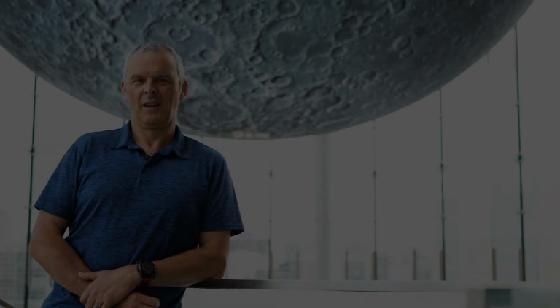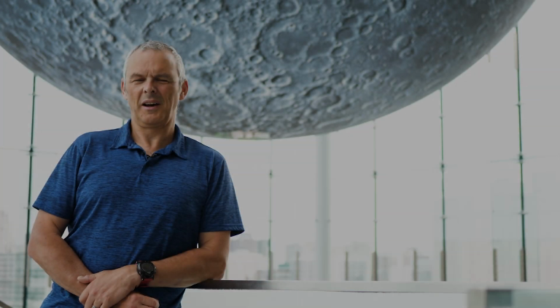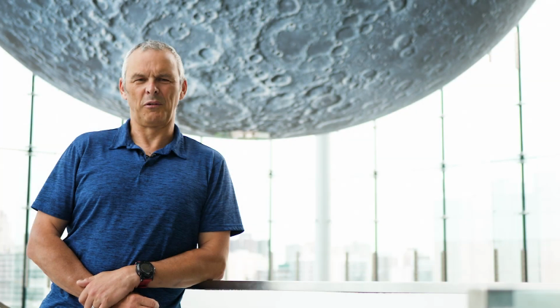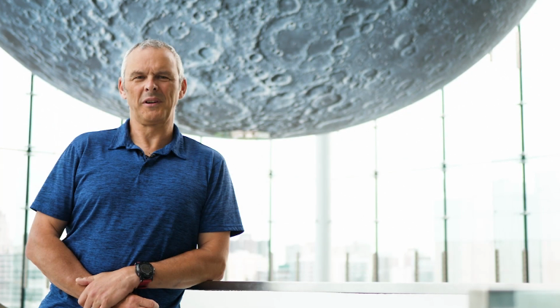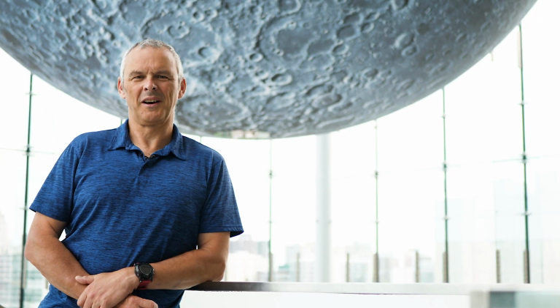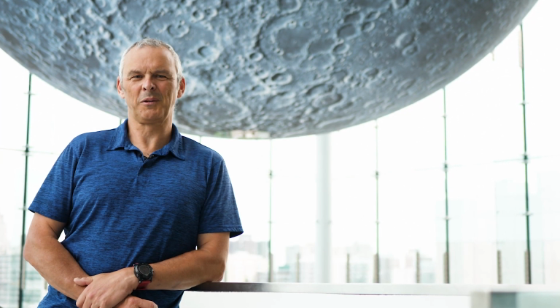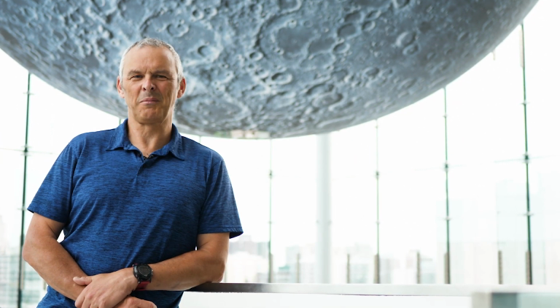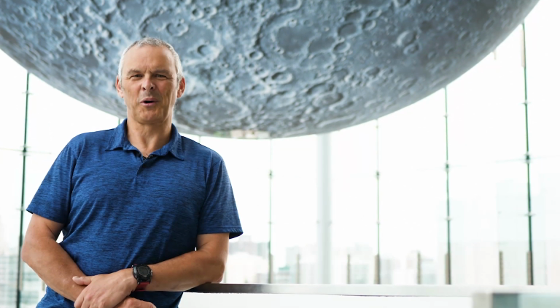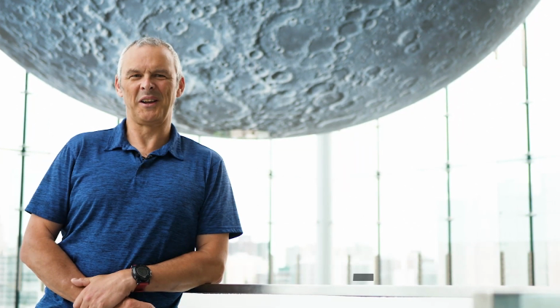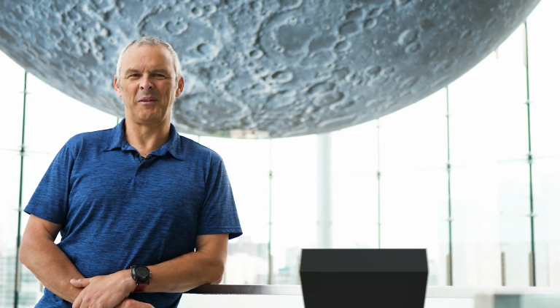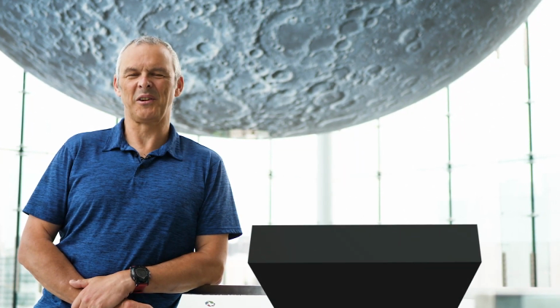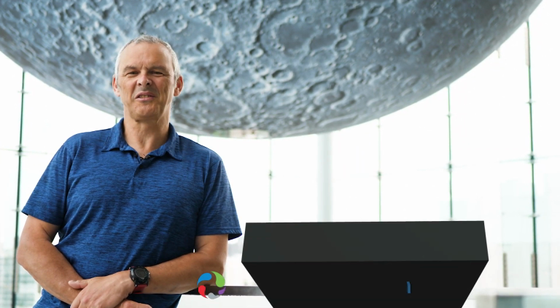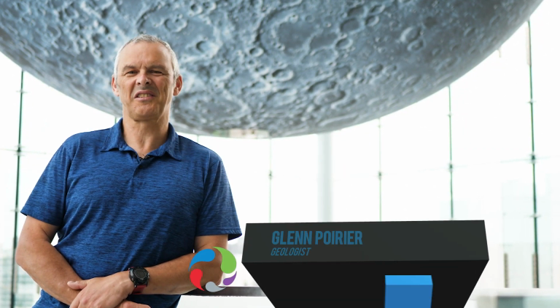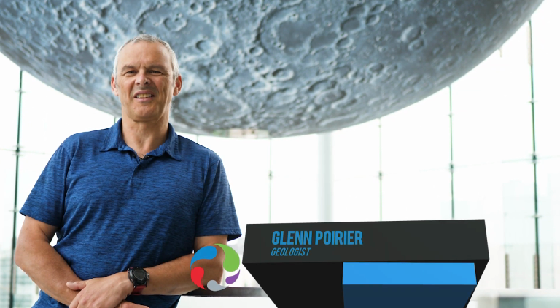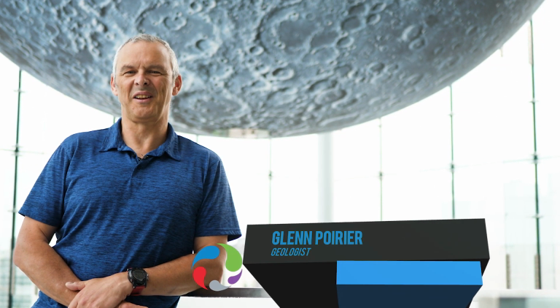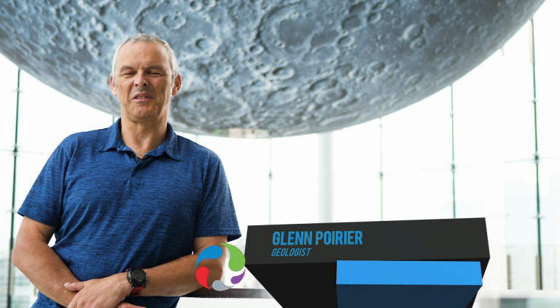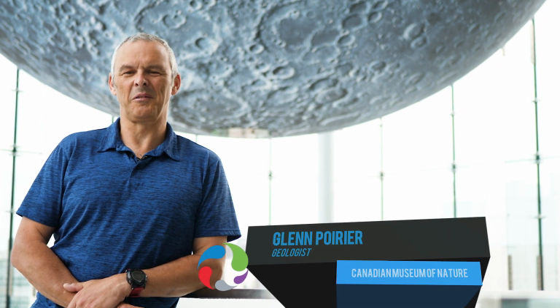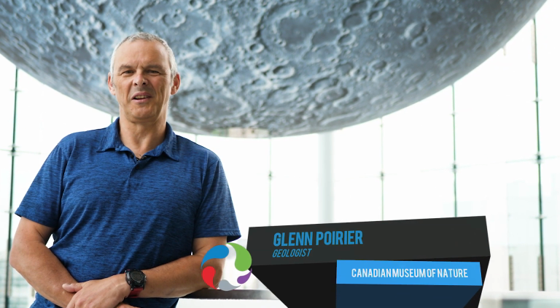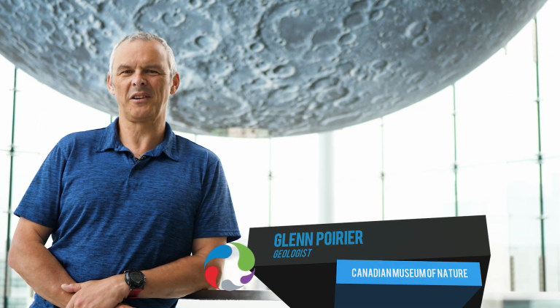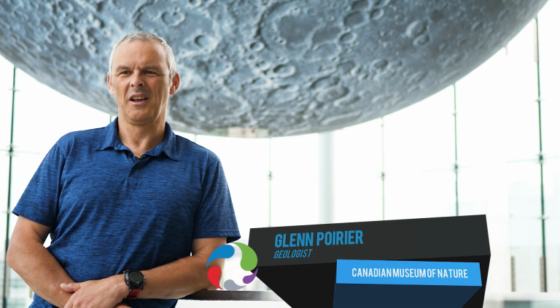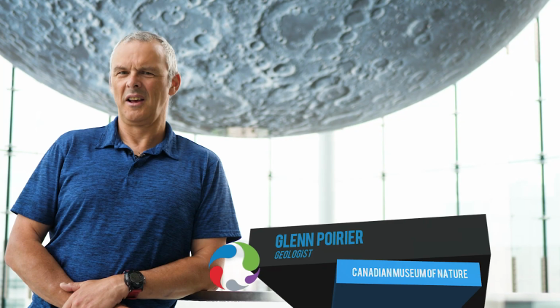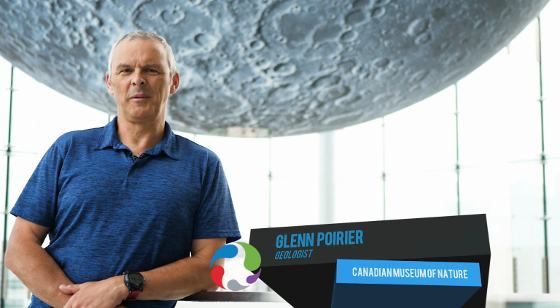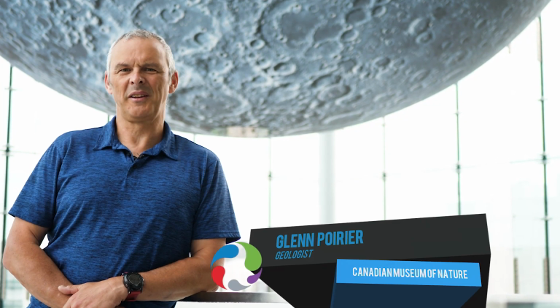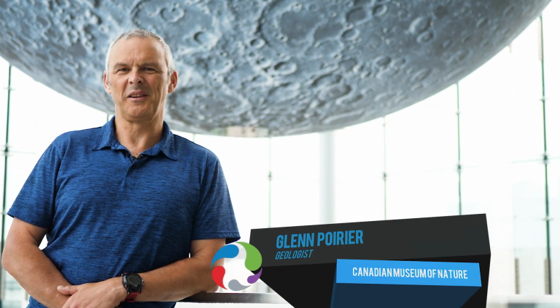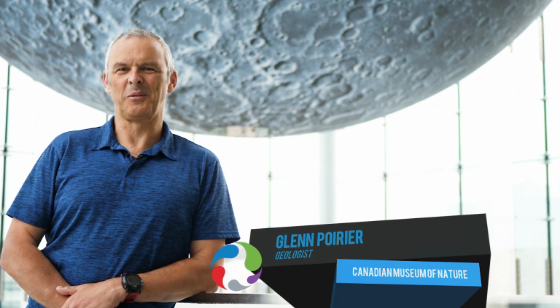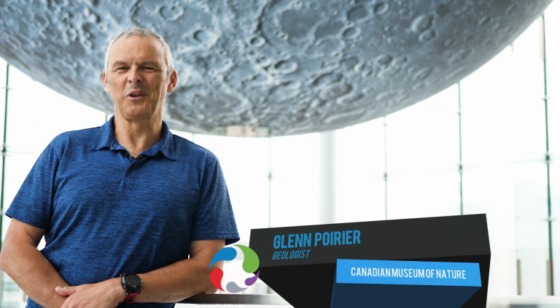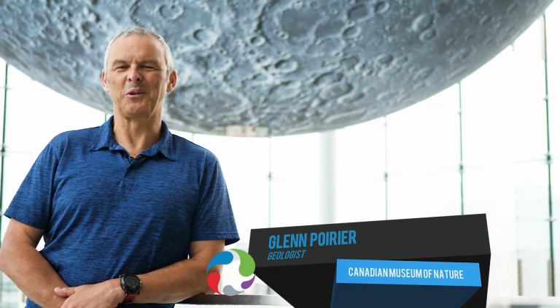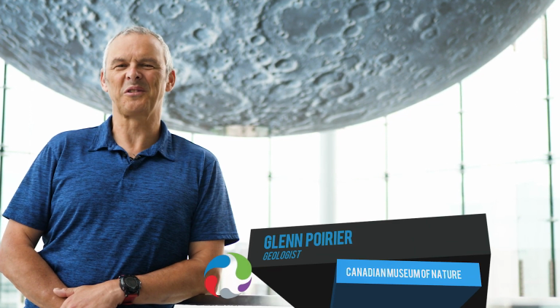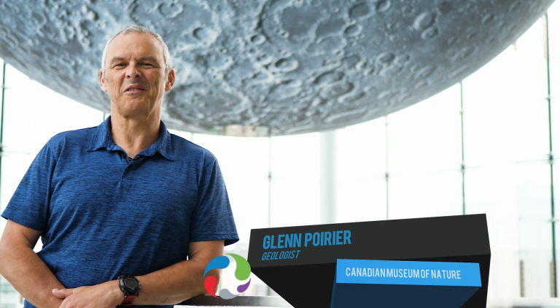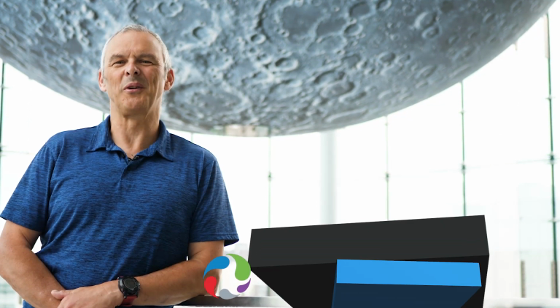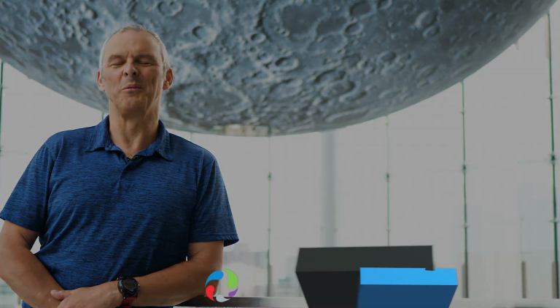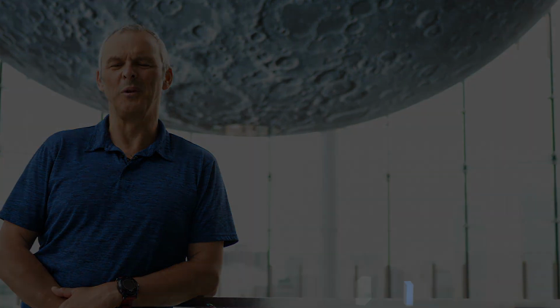Hi everyone. I'm Glenn Poirier. I'm a geologist at the Canadian Museum of Nature and I'm here to tell you some really cool stuff about the moon.